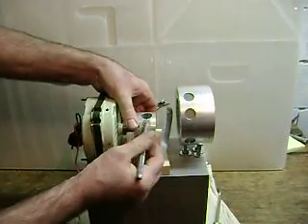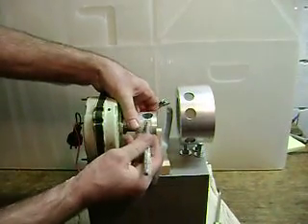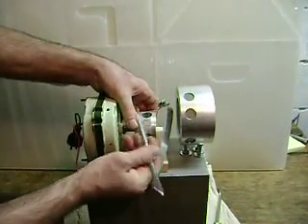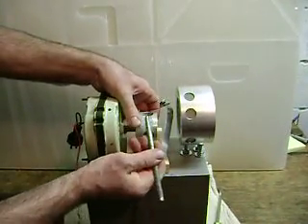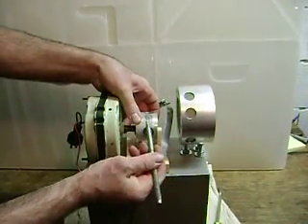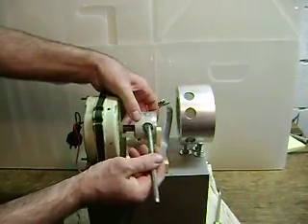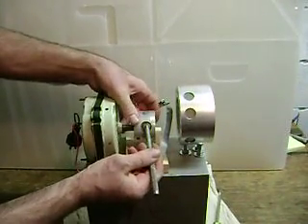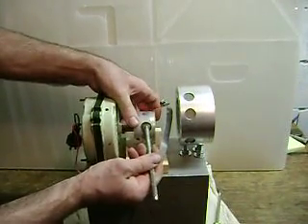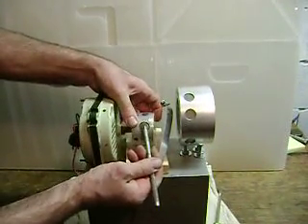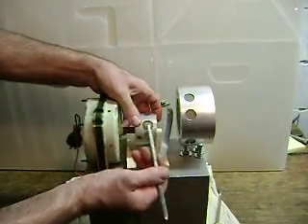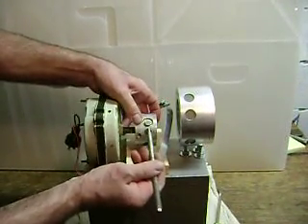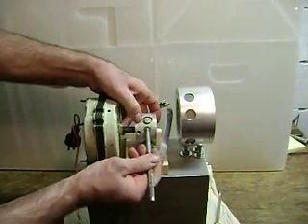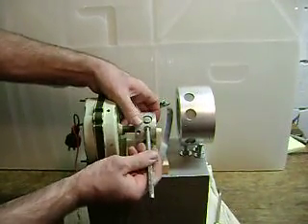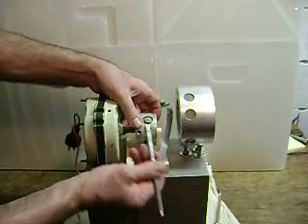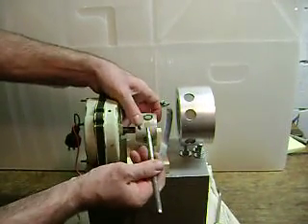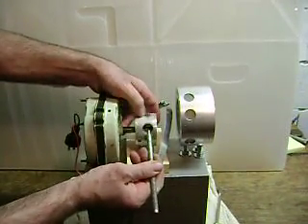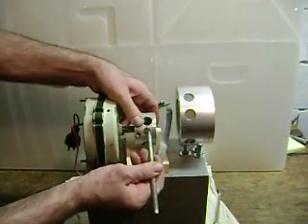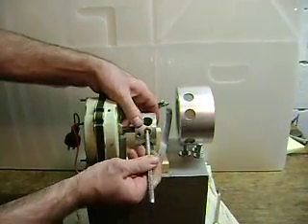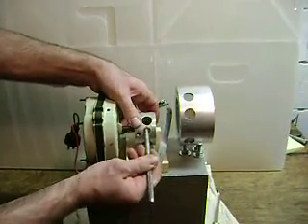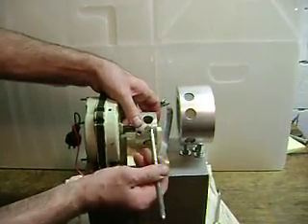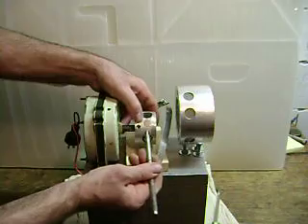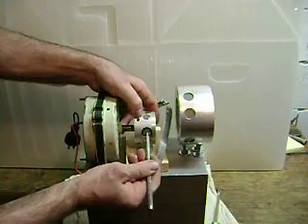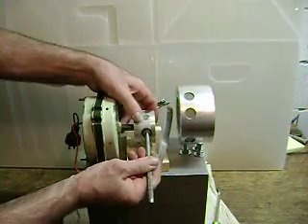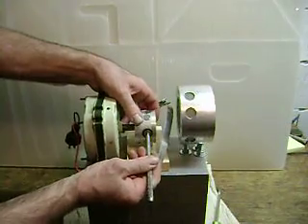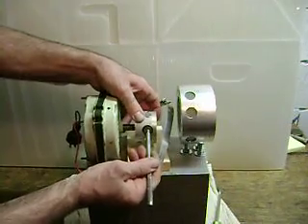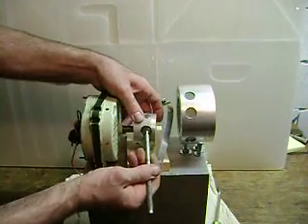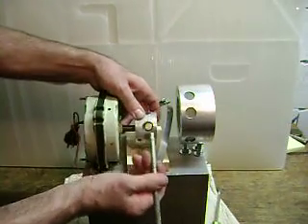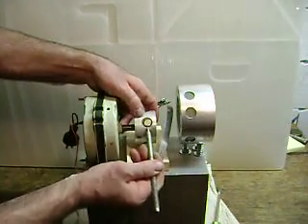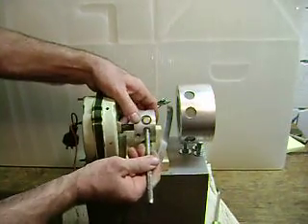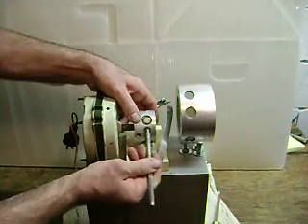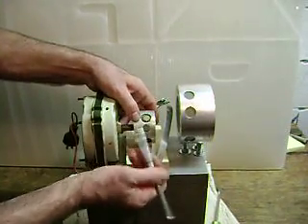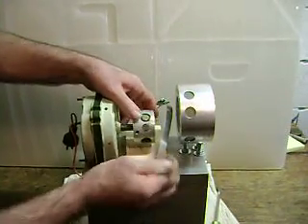On the rotor there are six magnets: one, two, three, four, five, six.